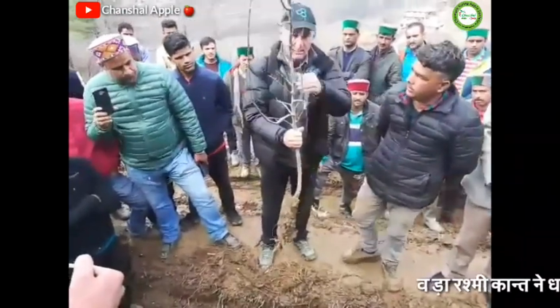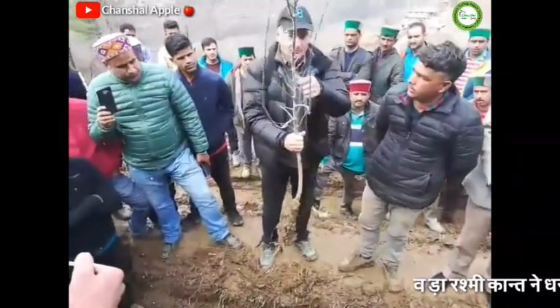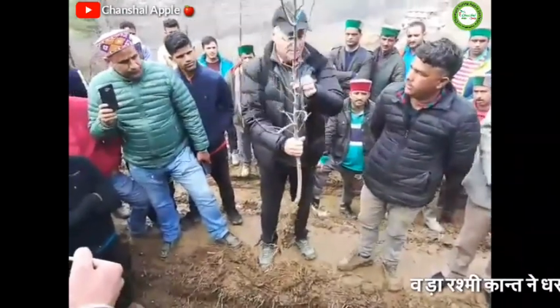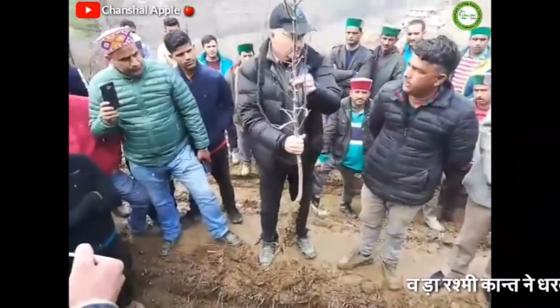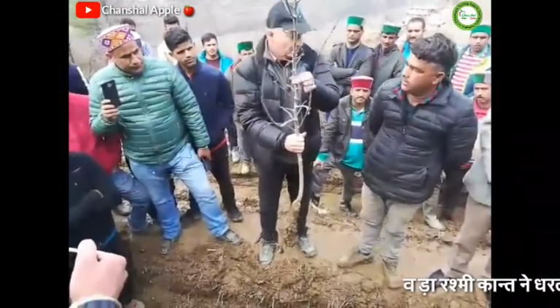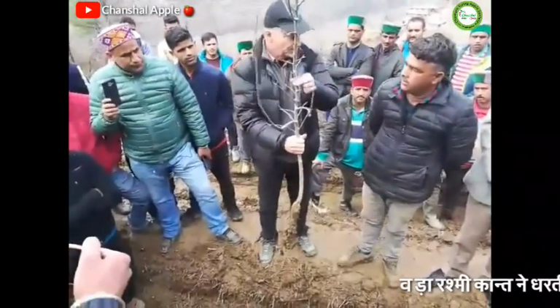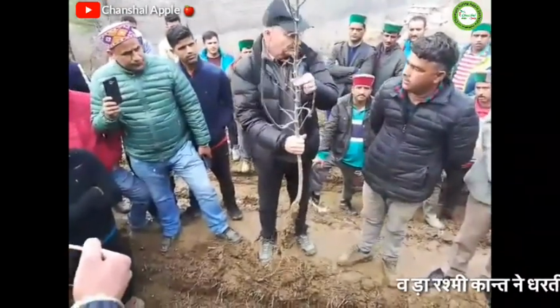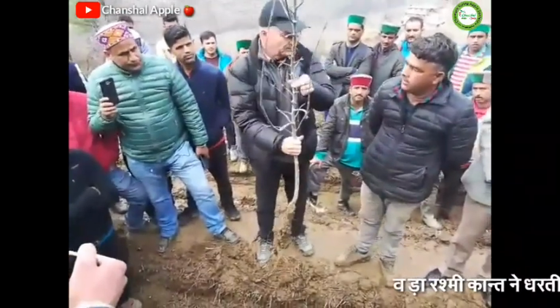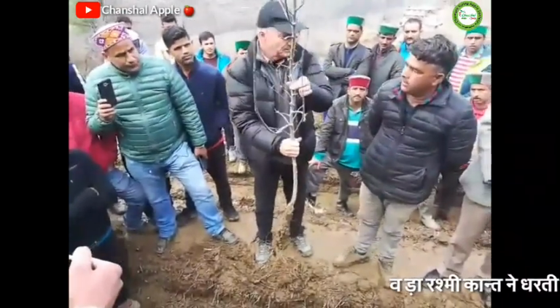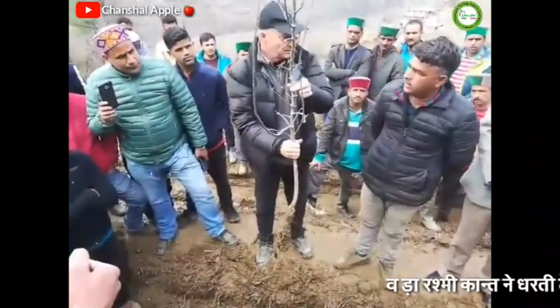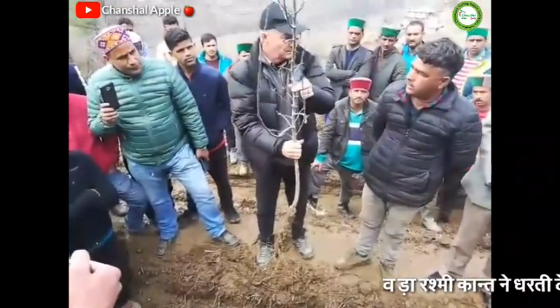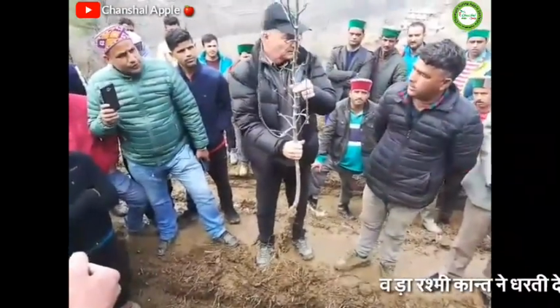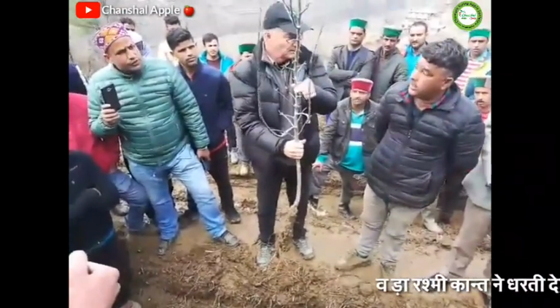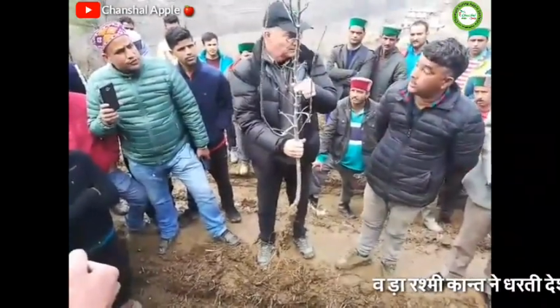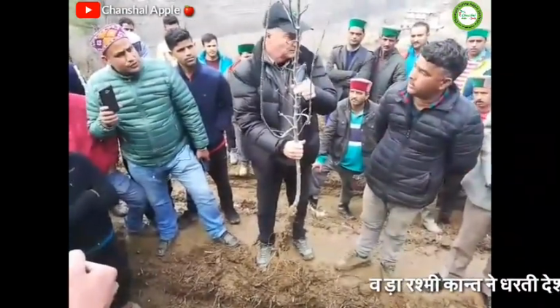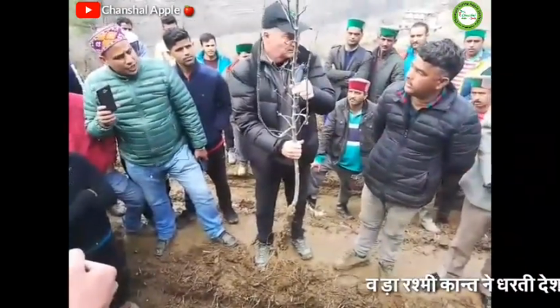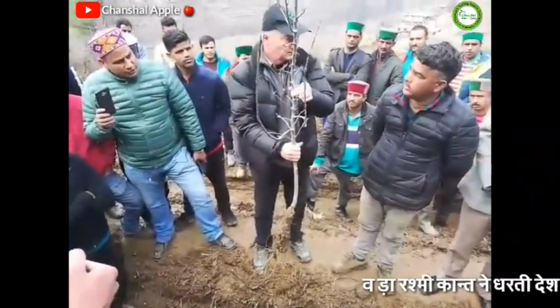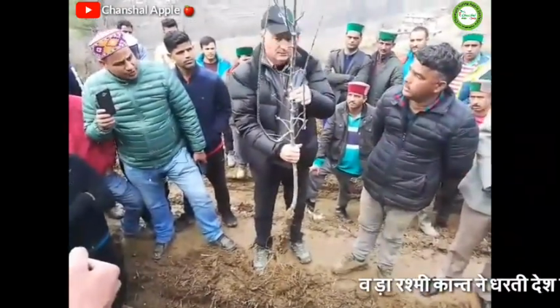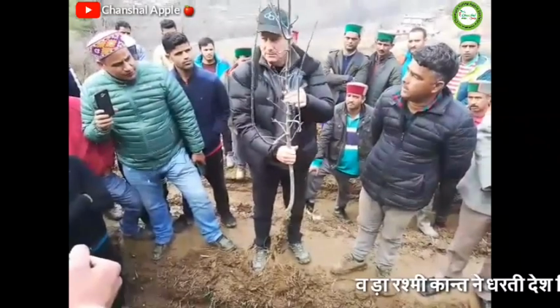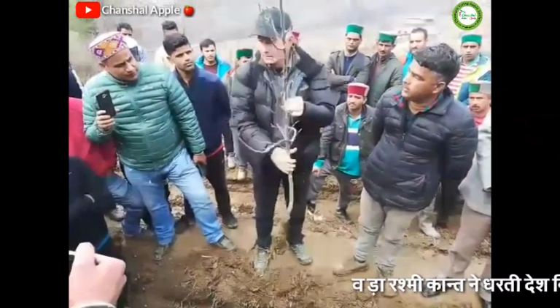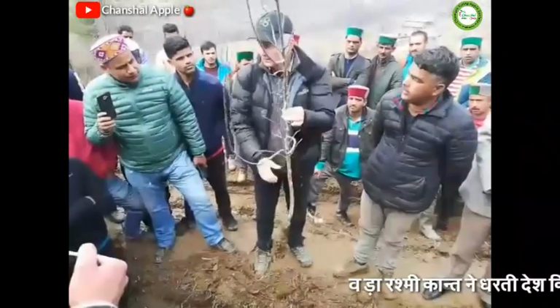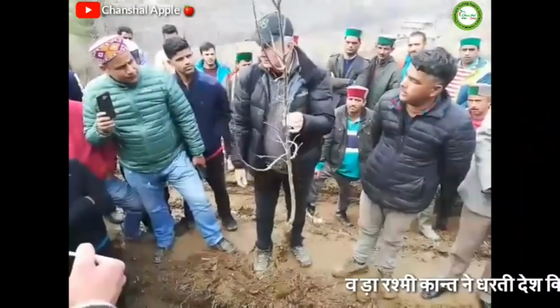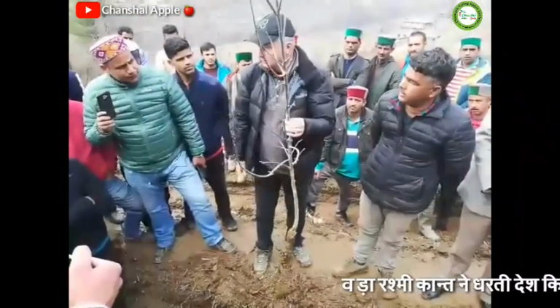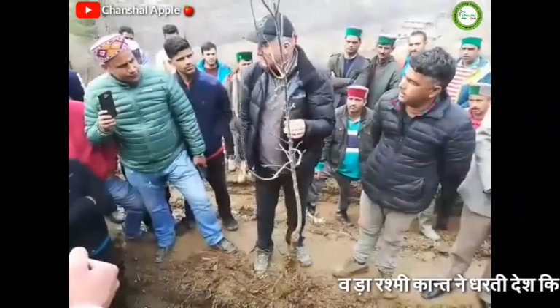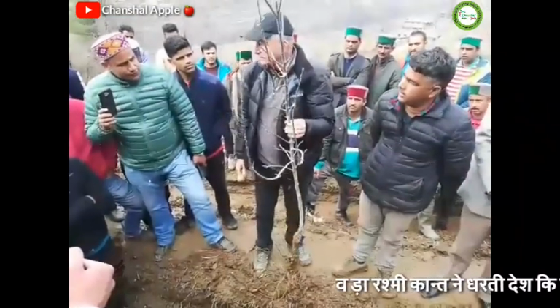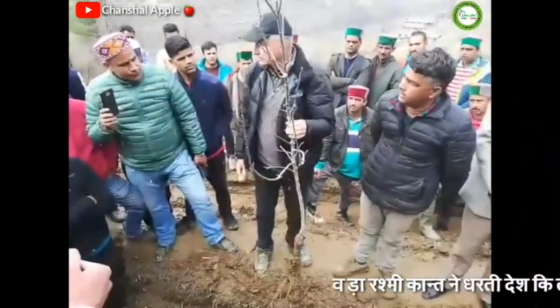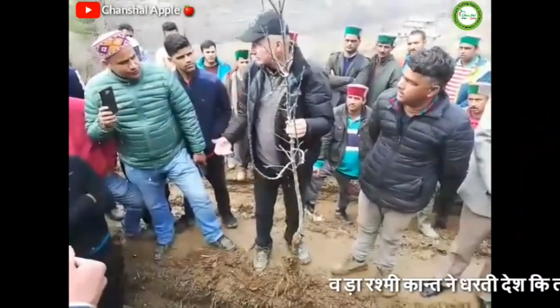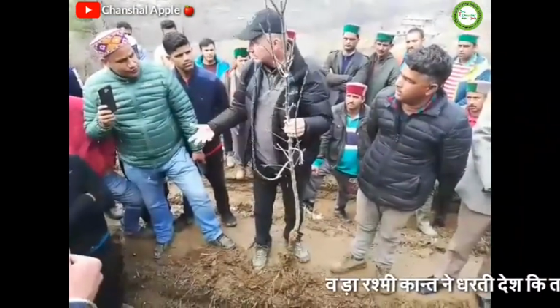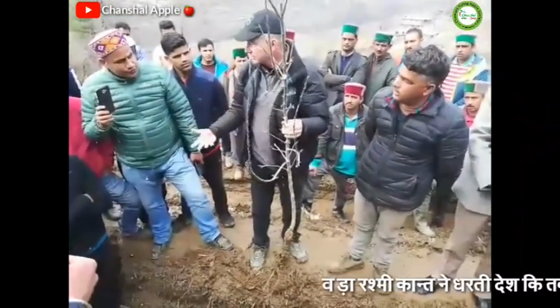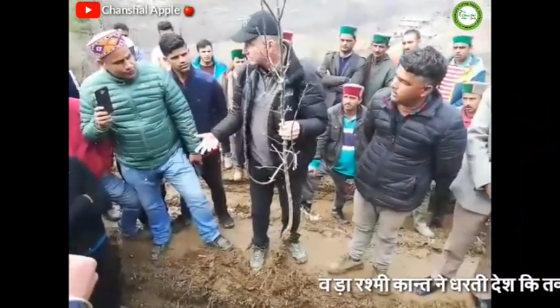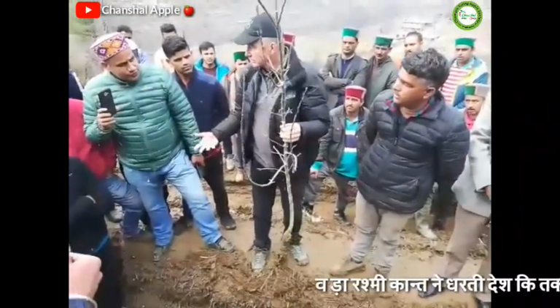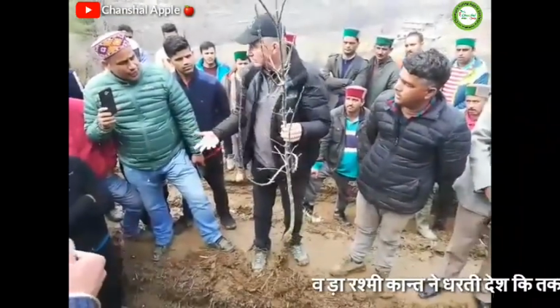And what is the top variety? Chalicepur. So it is a Red Delicious strain.